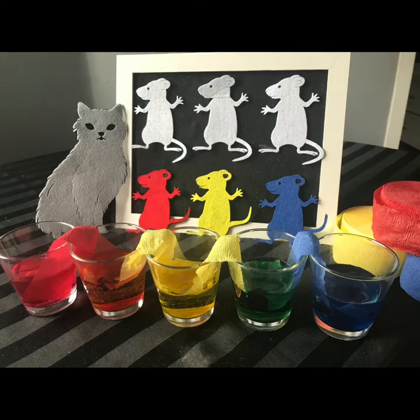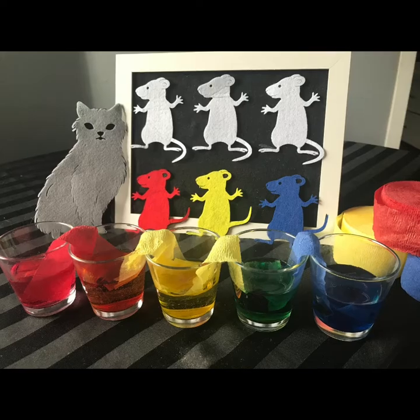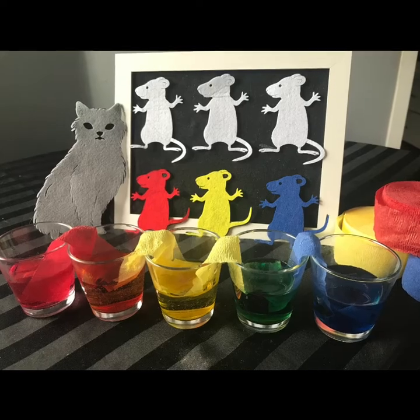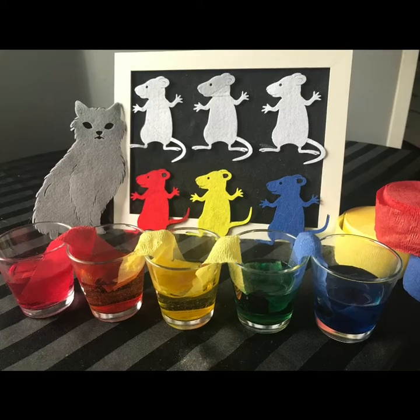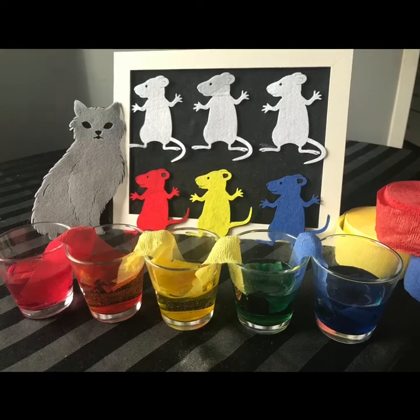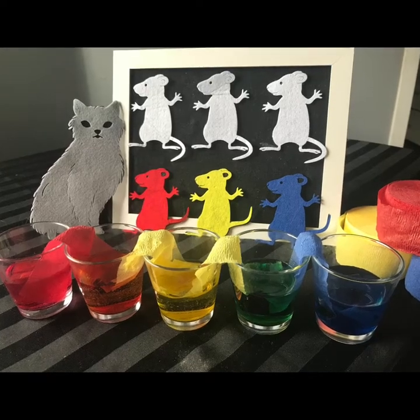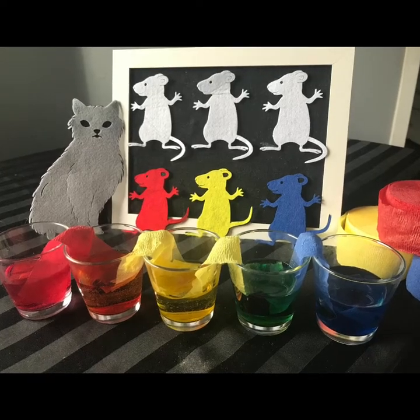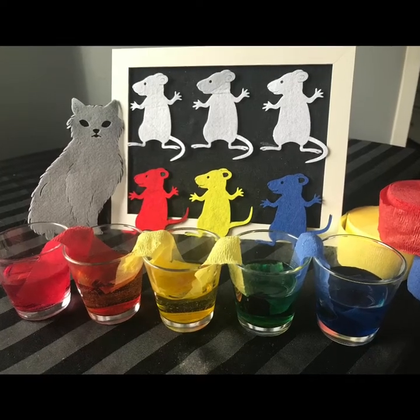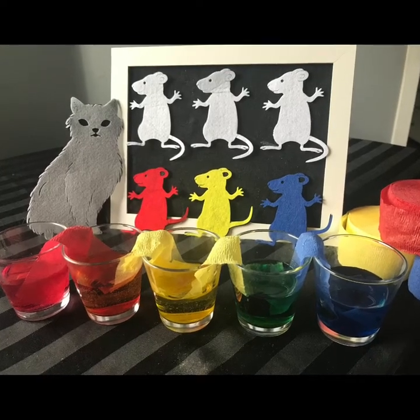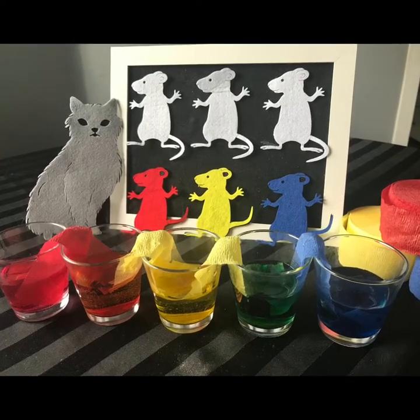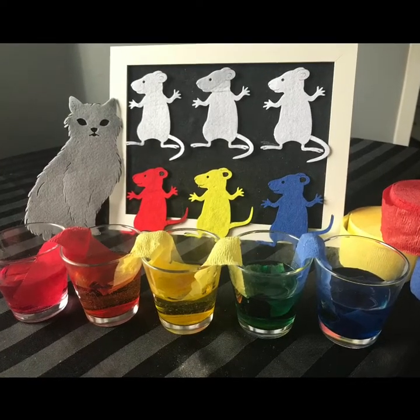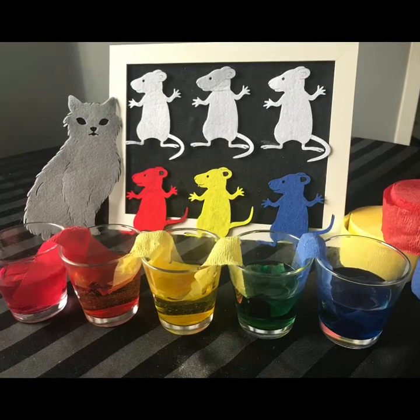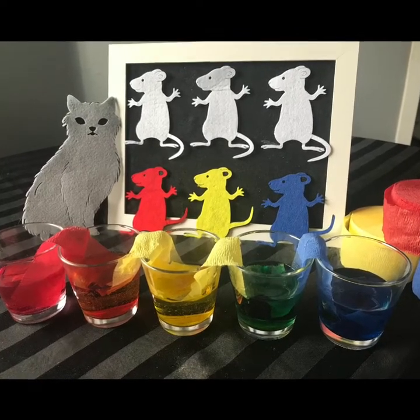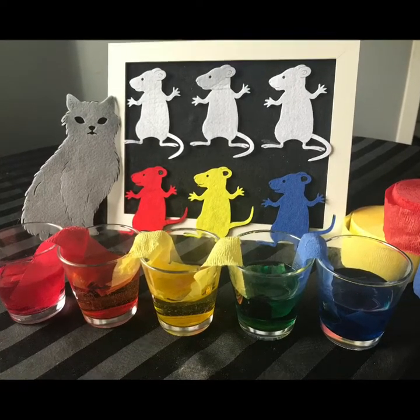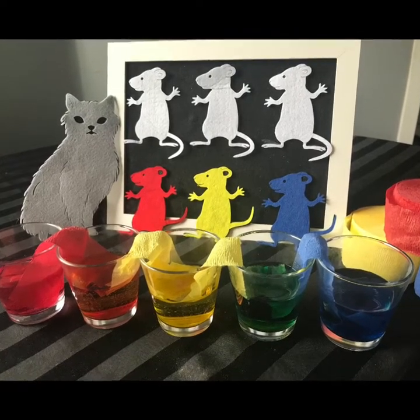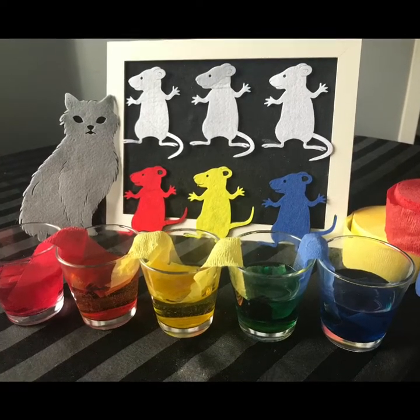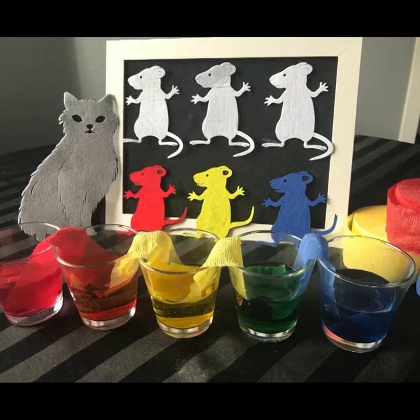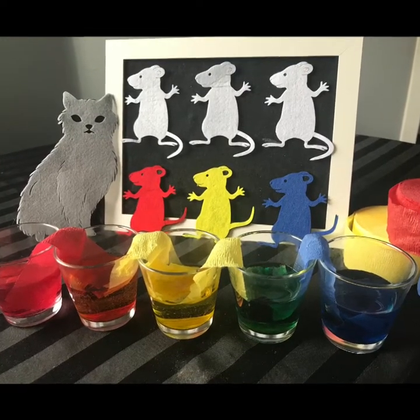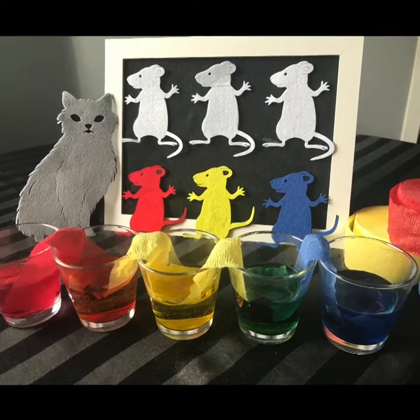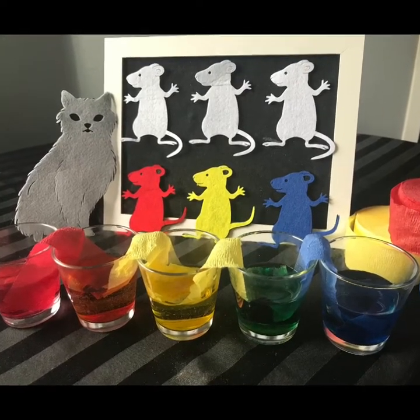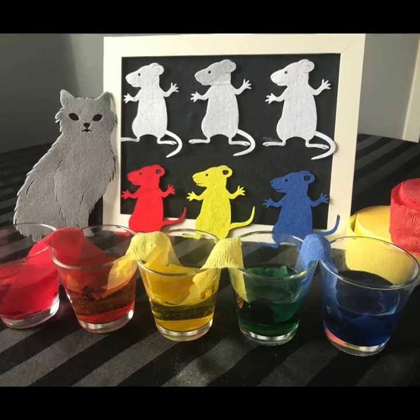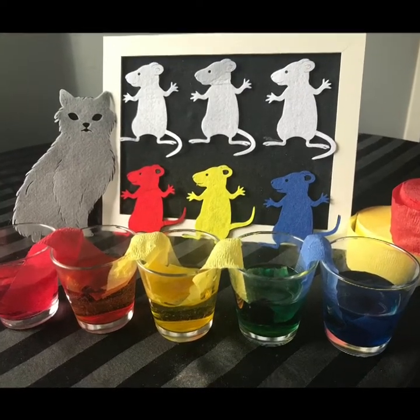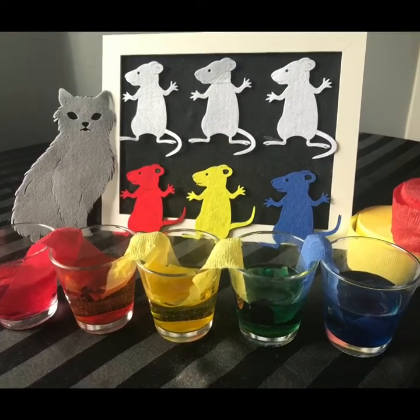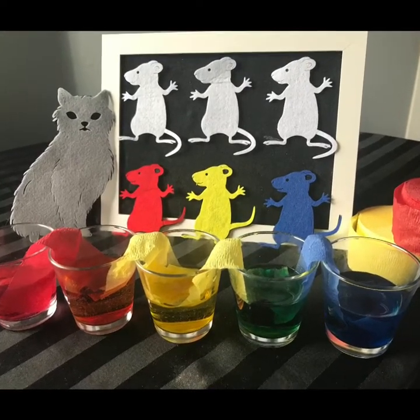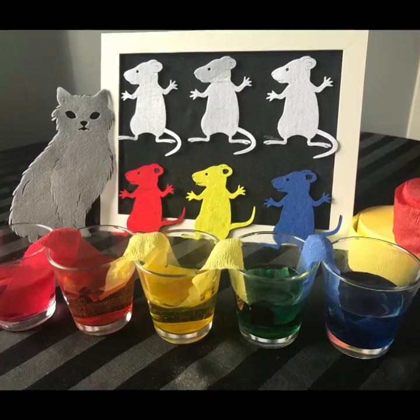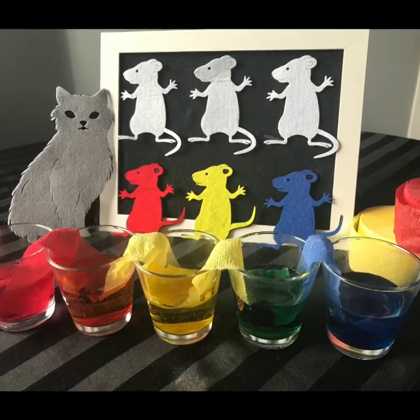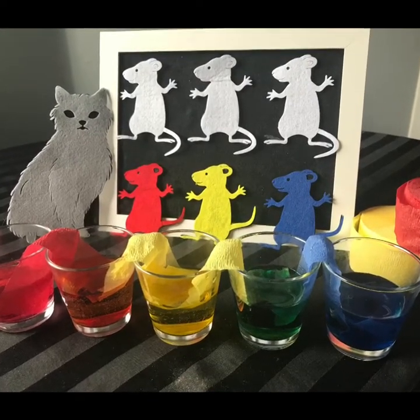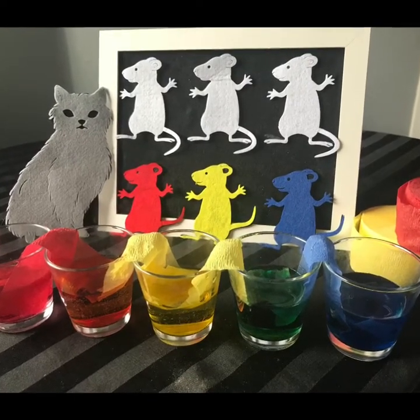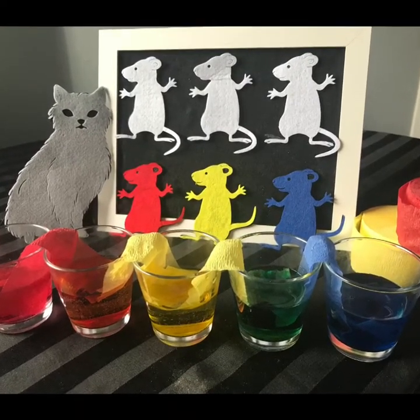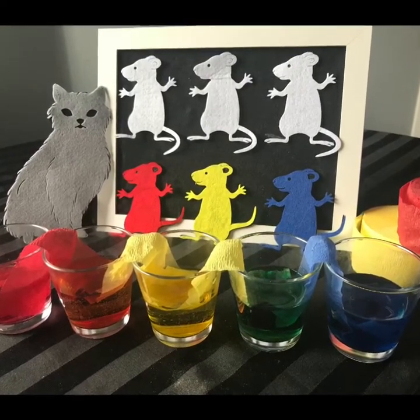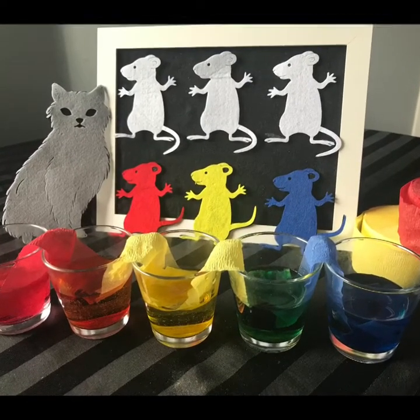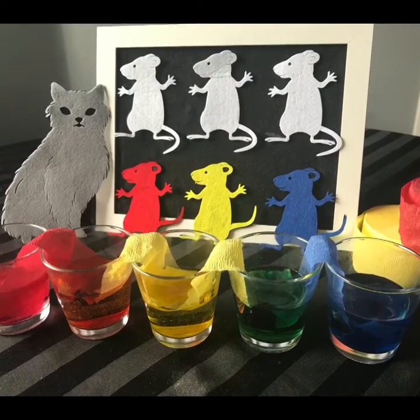Hi, everyone. Today's story is Mouse Paint, and it was written by Ellen Stoll Walsh.